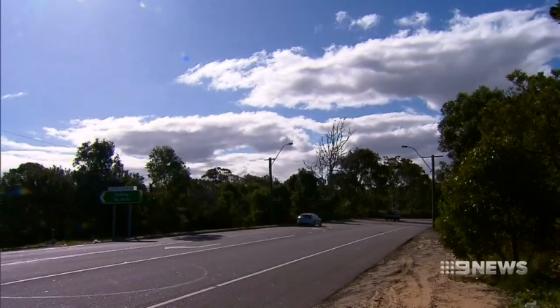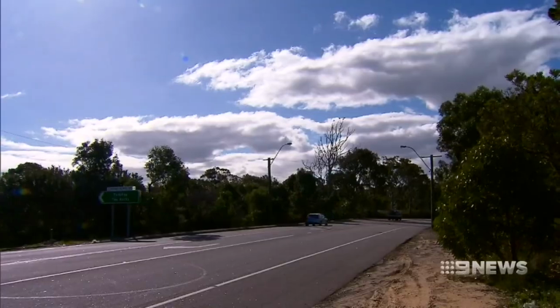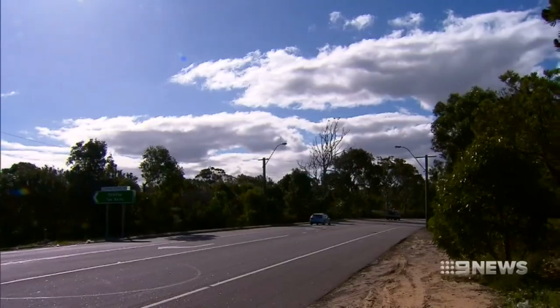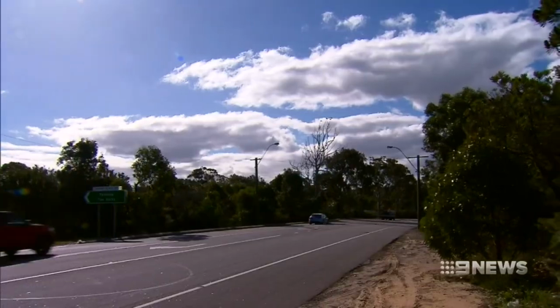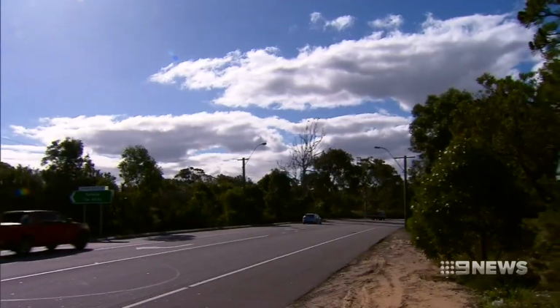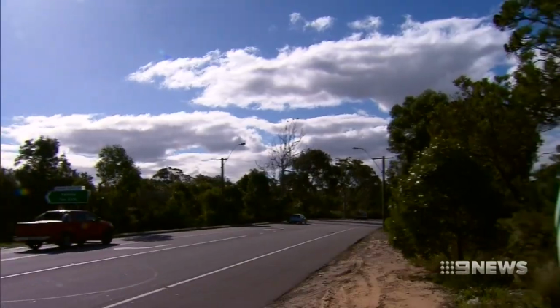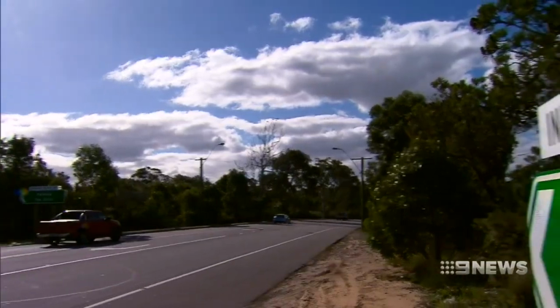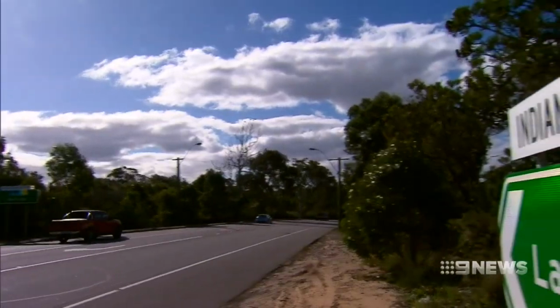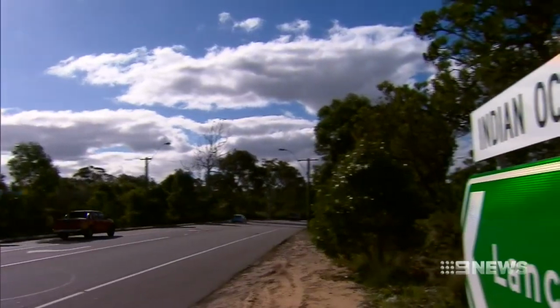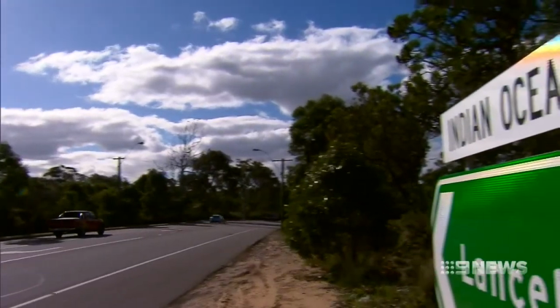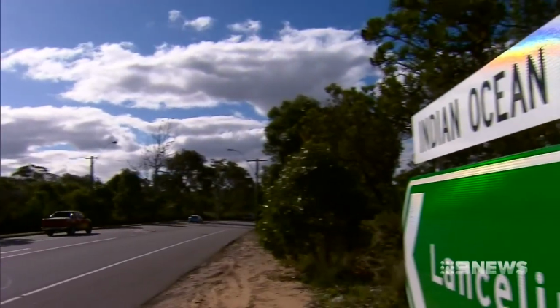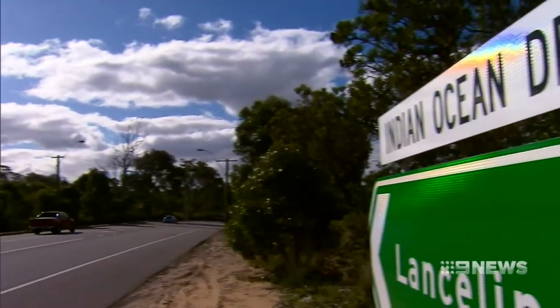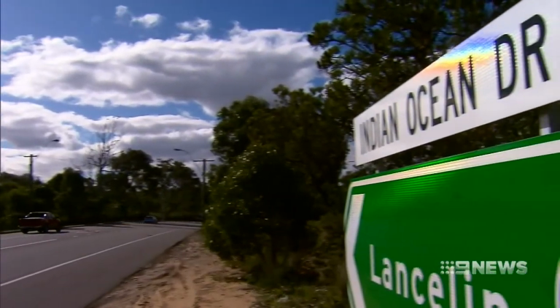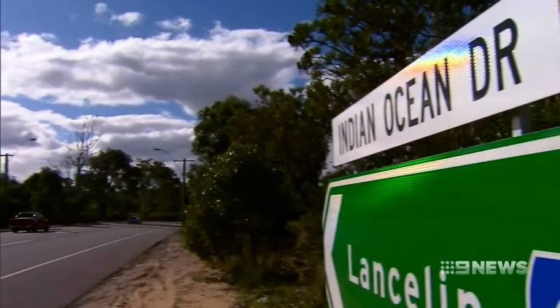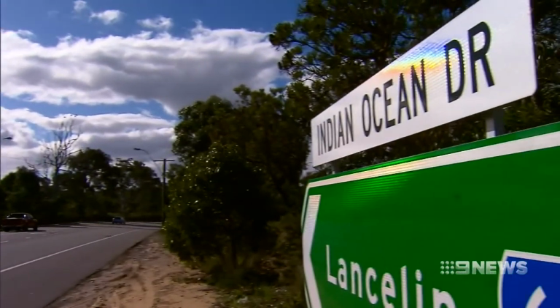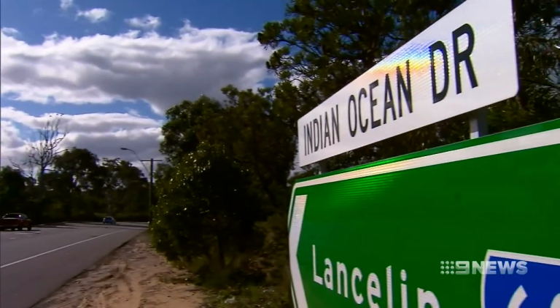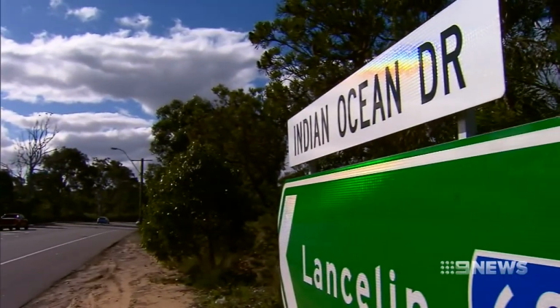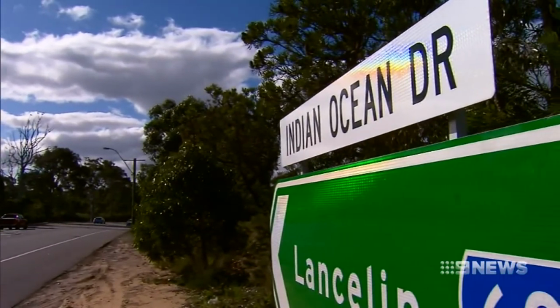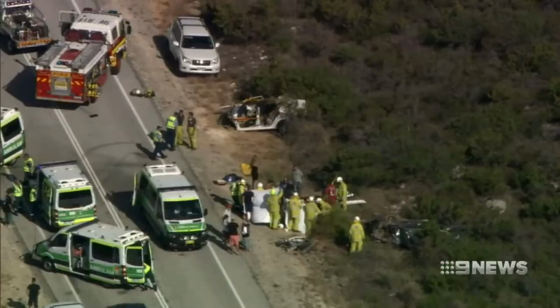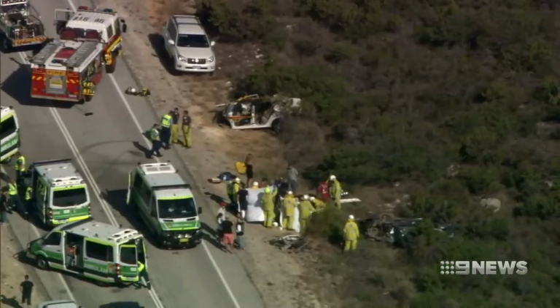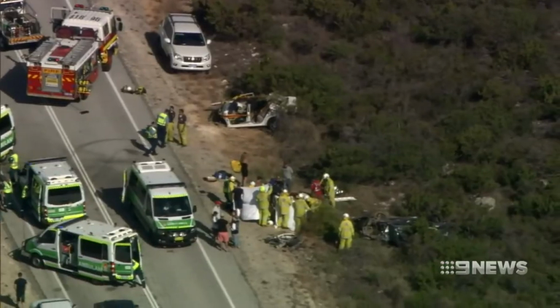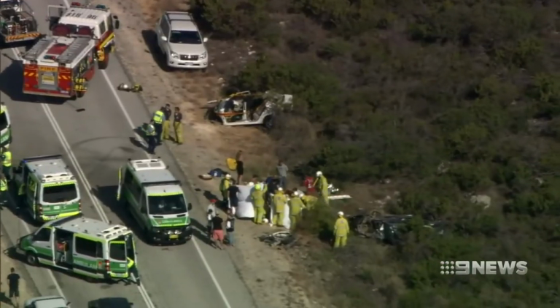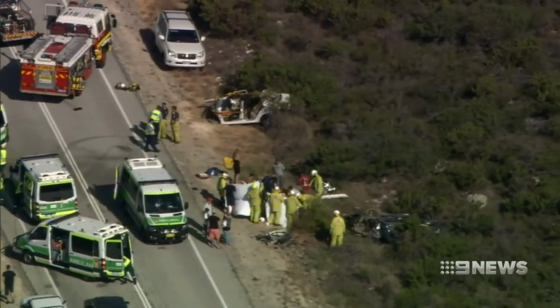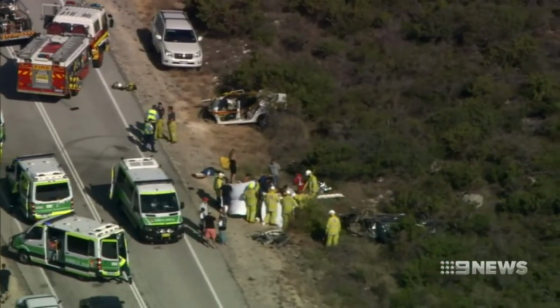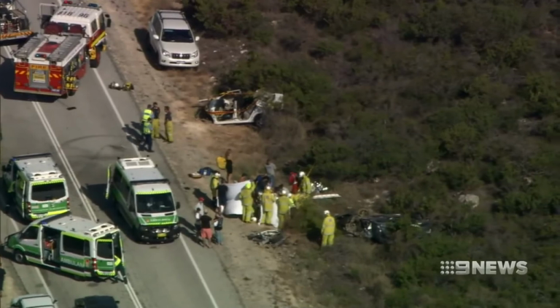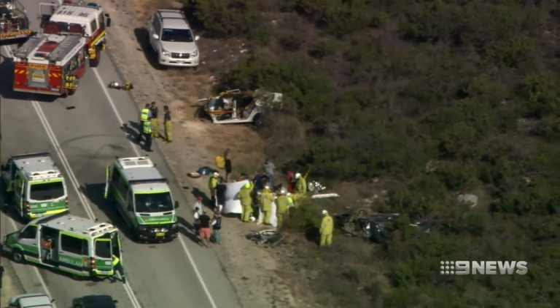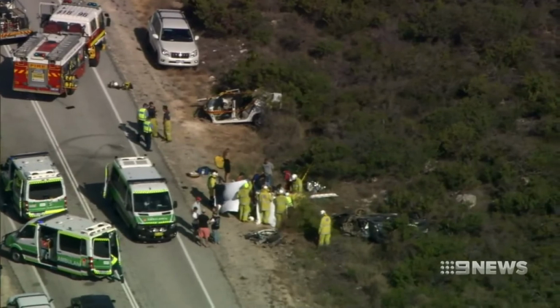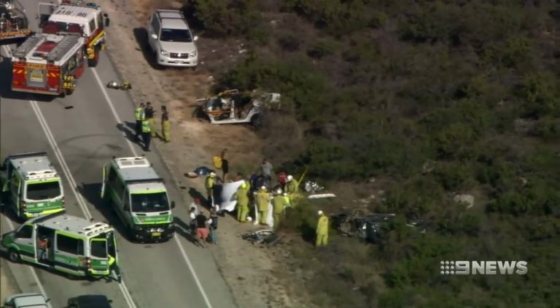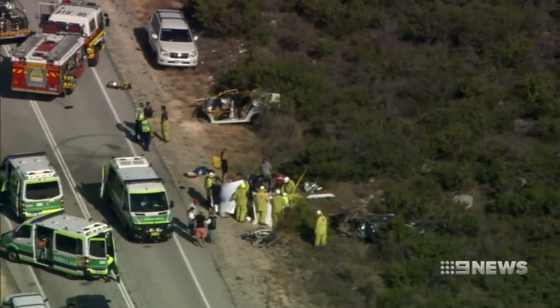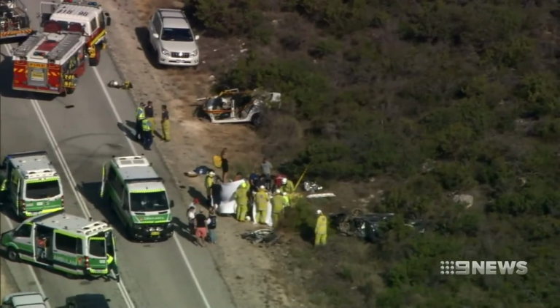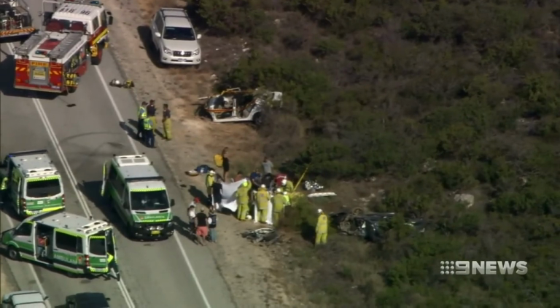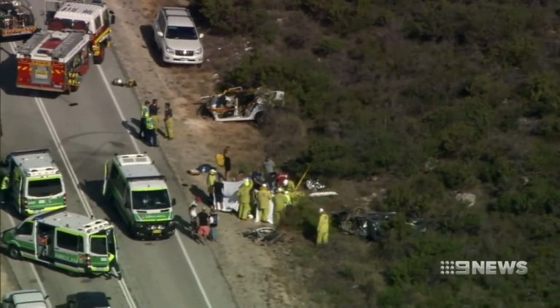An expert panel's recommendations on how to fix the road is due at the end of October.